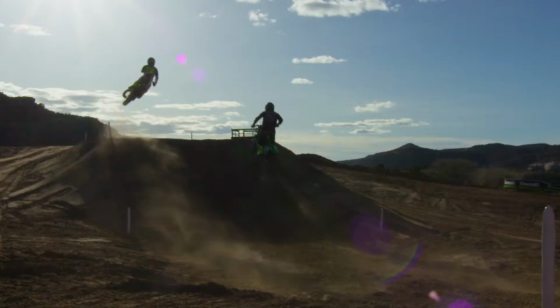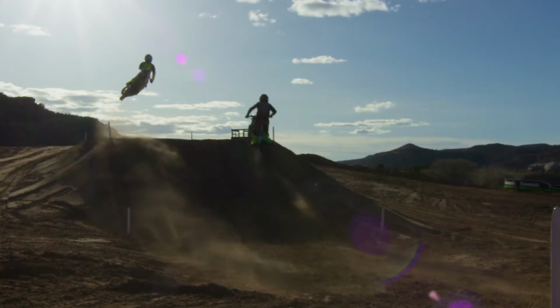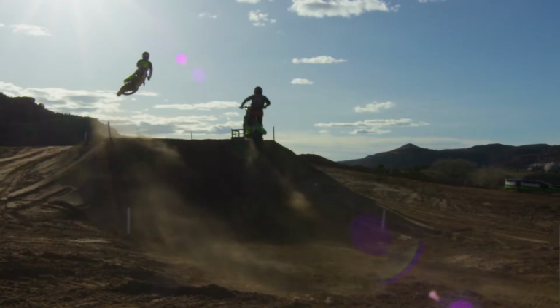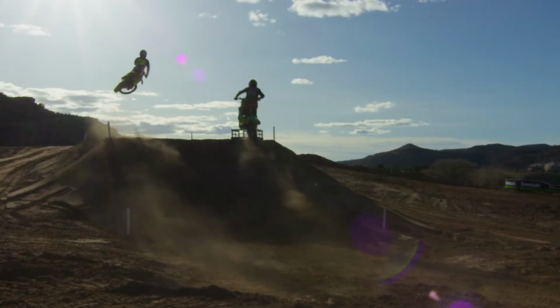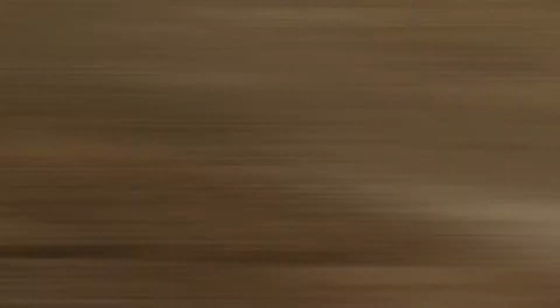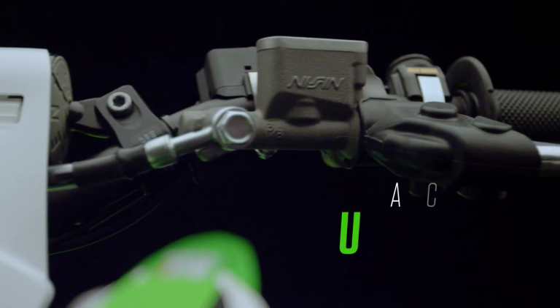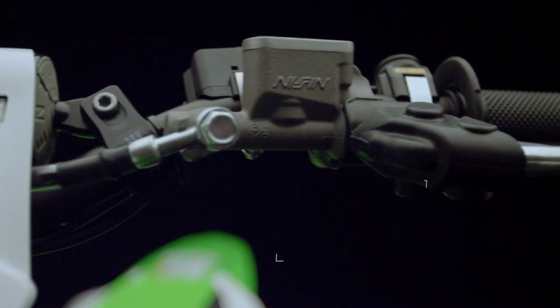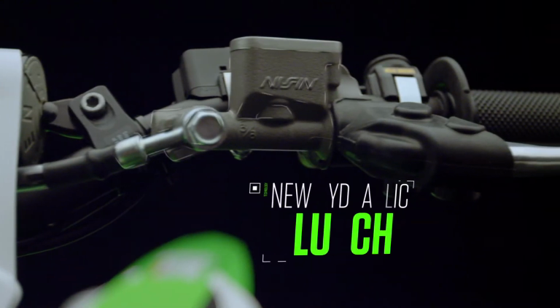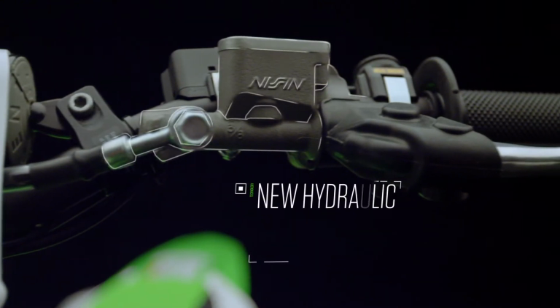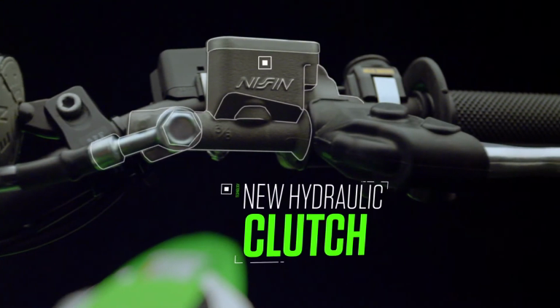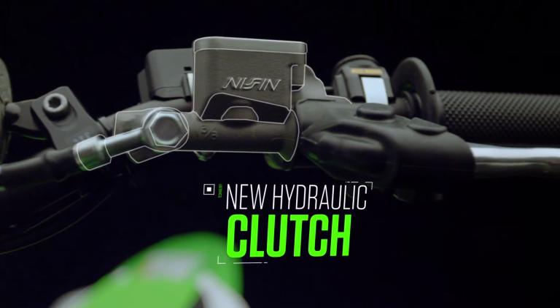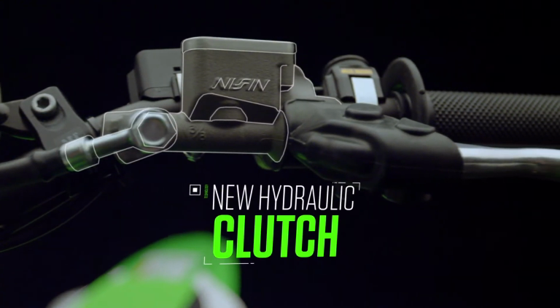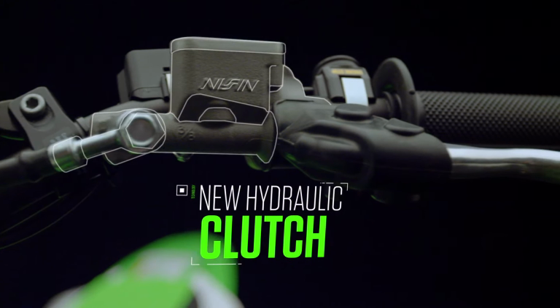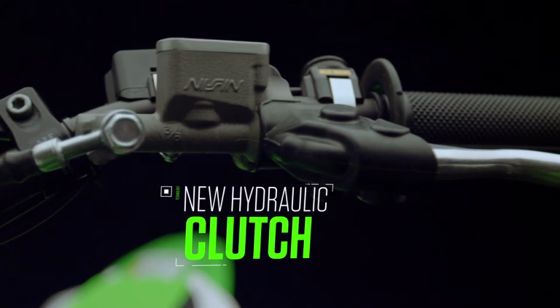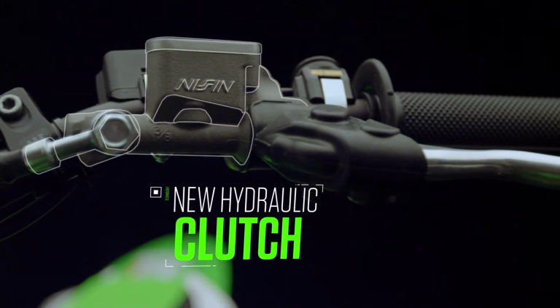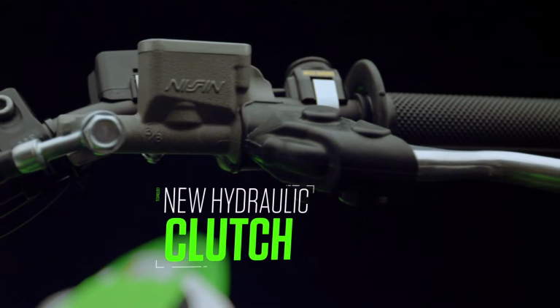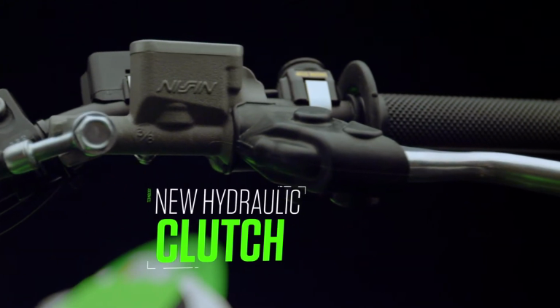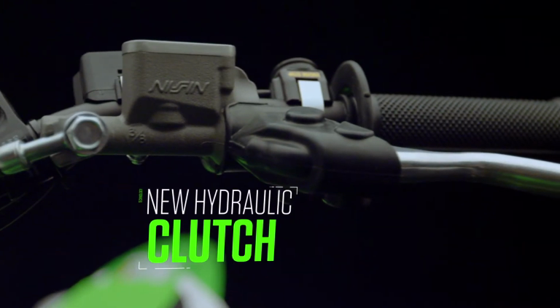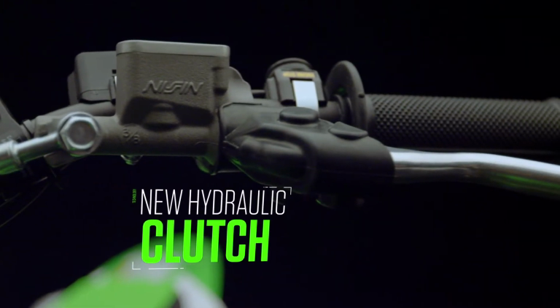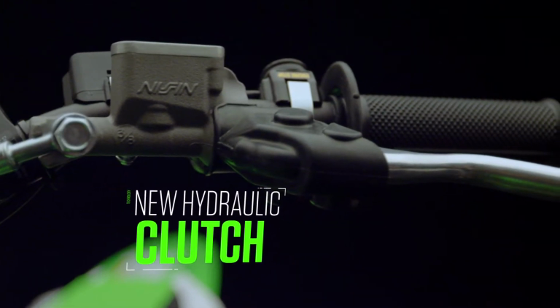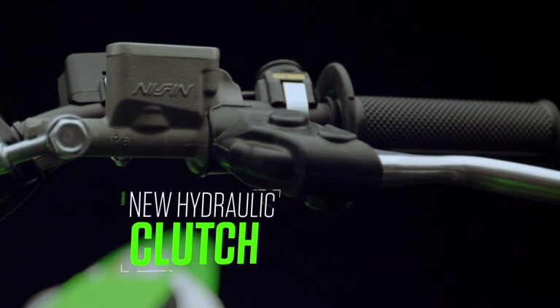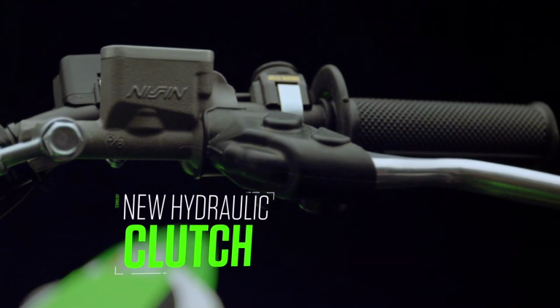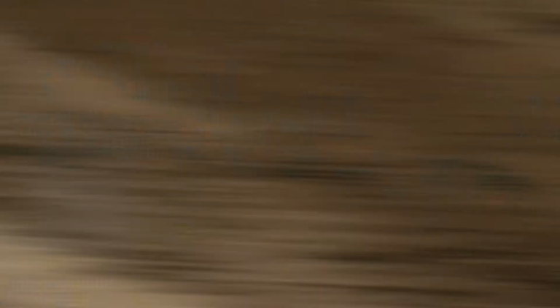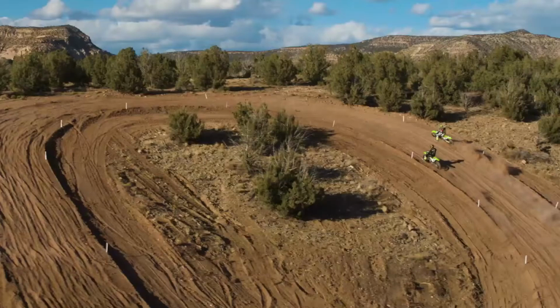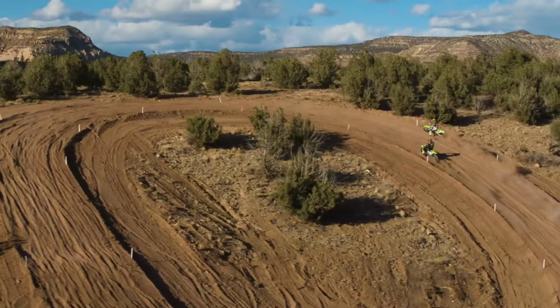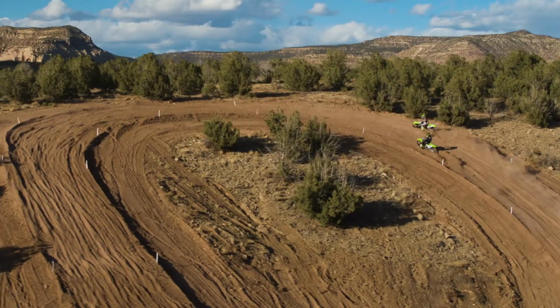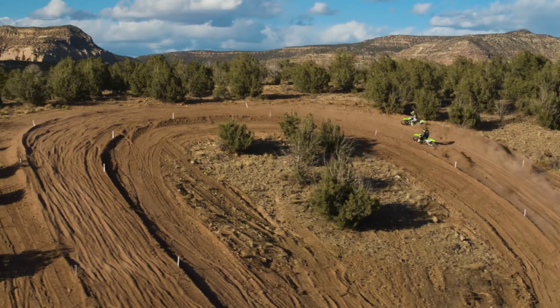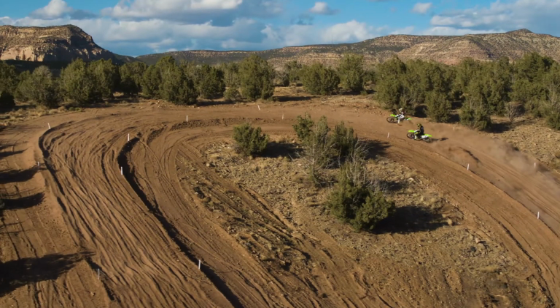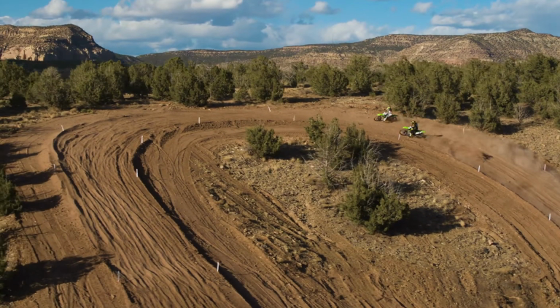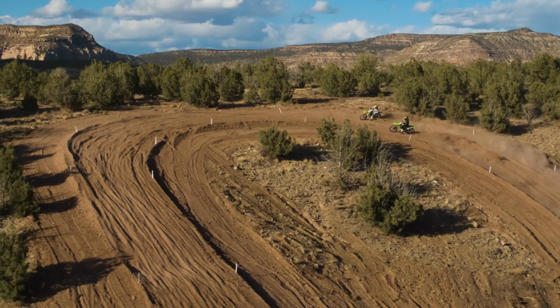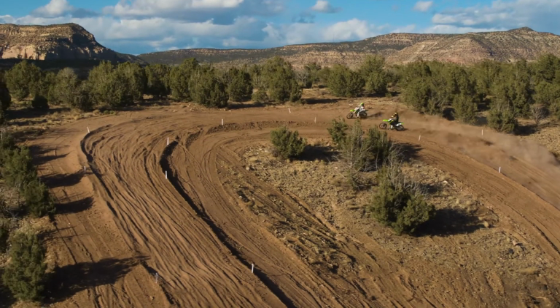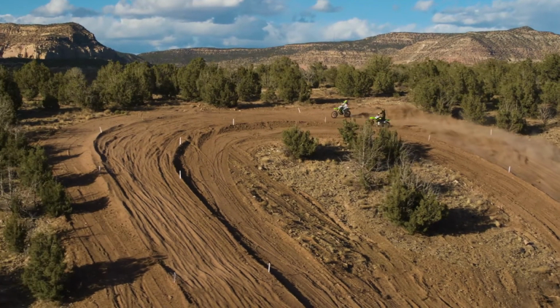A new hydraulic clutch self-adjusts the engagement point to consistently give you improved clutch feel lap after lap.